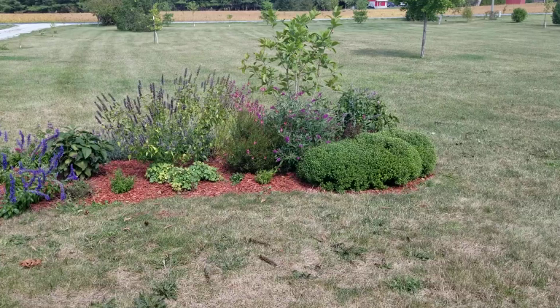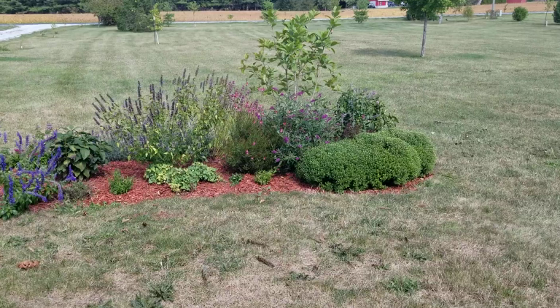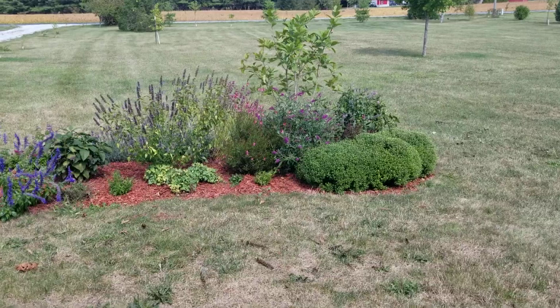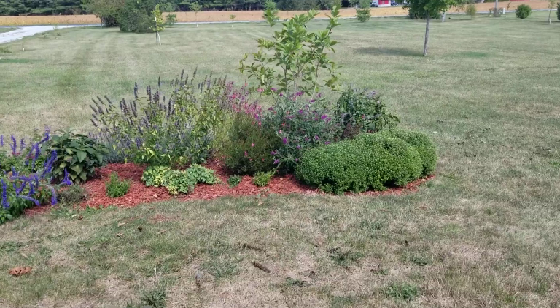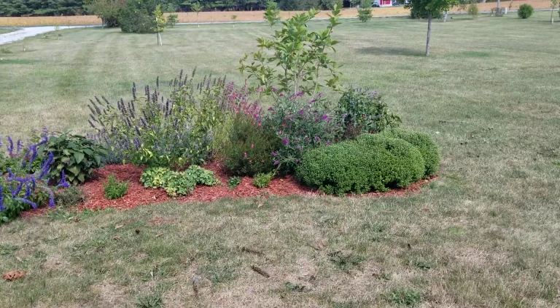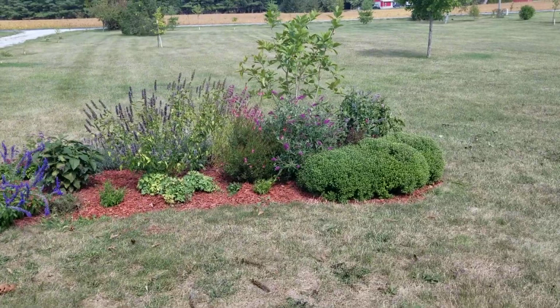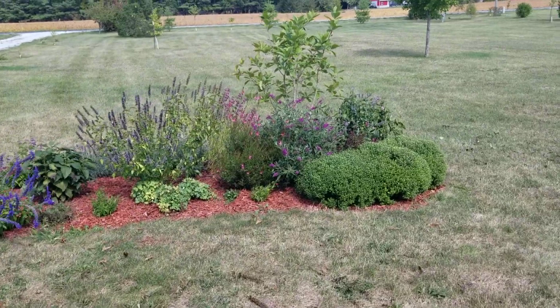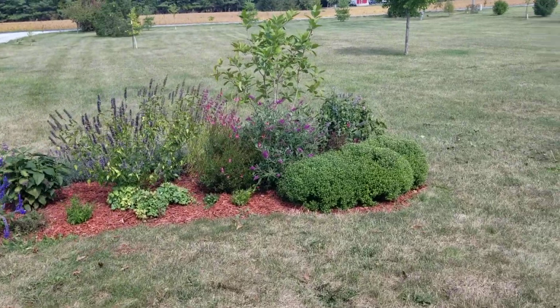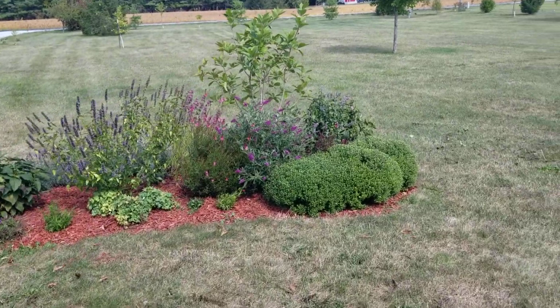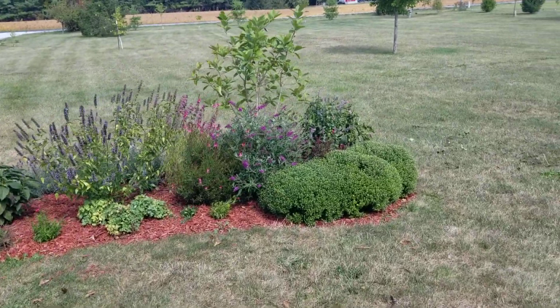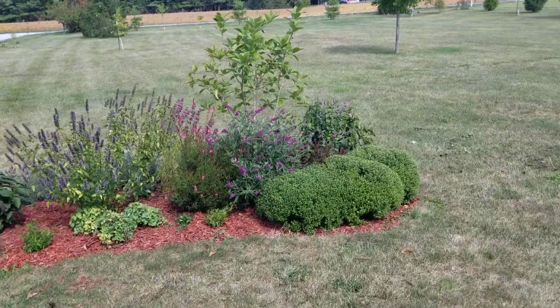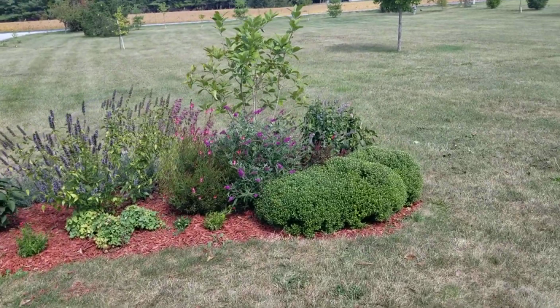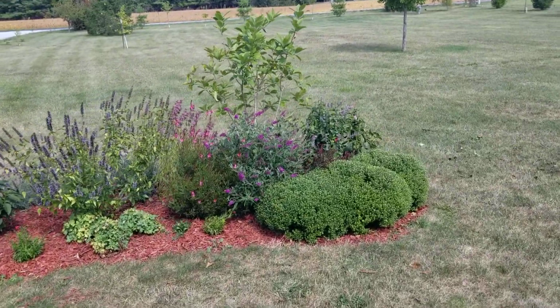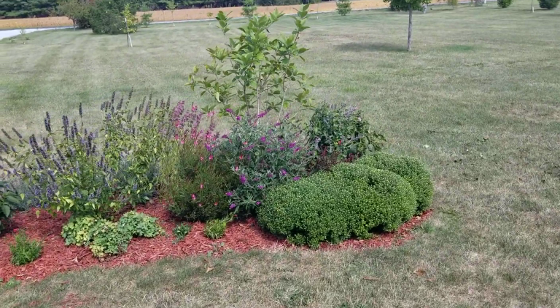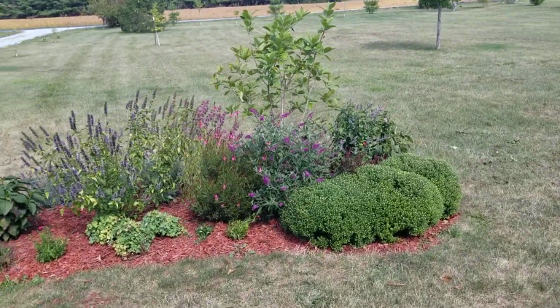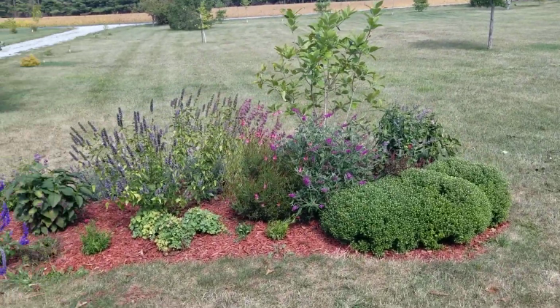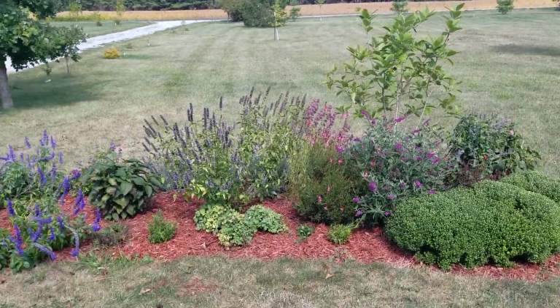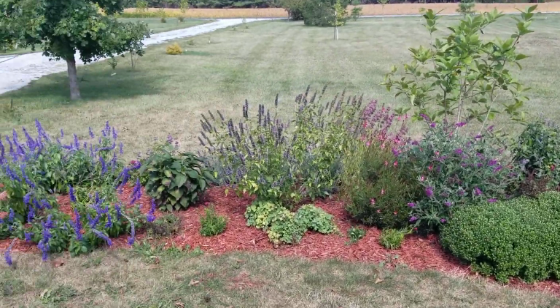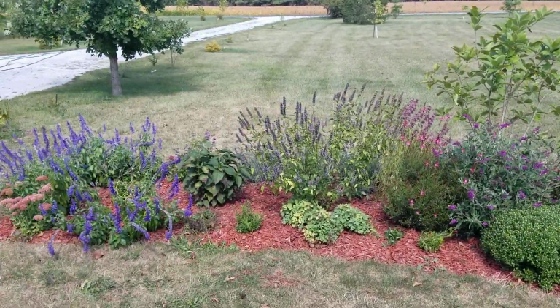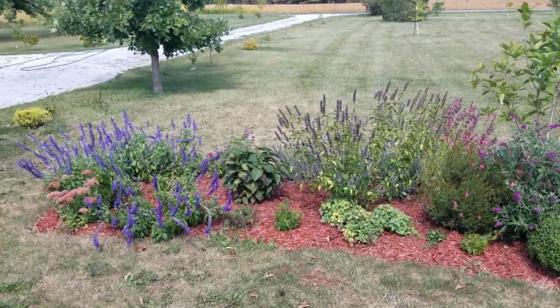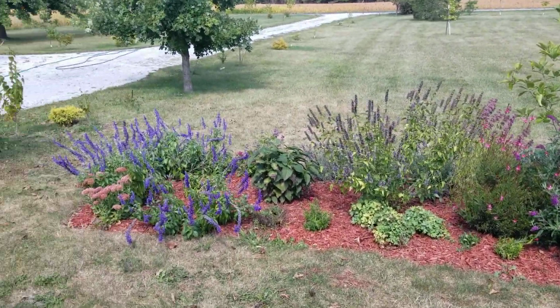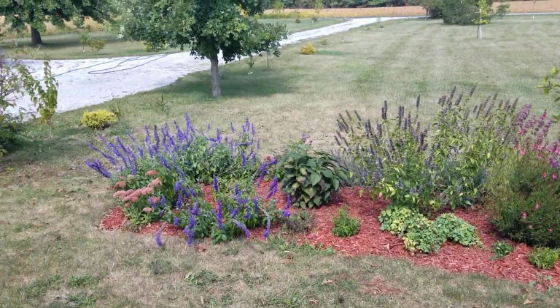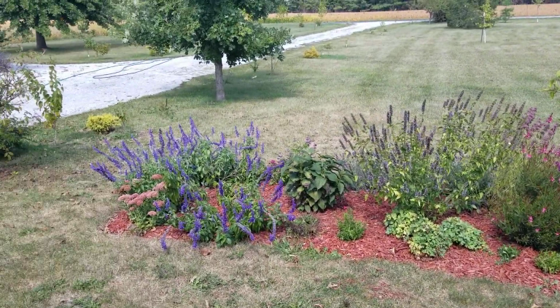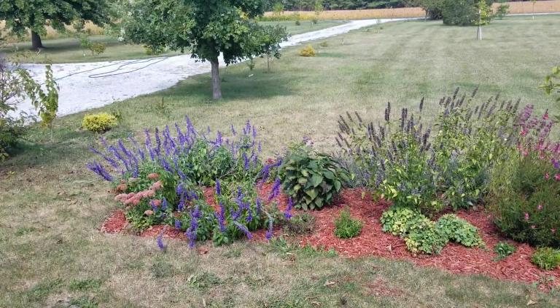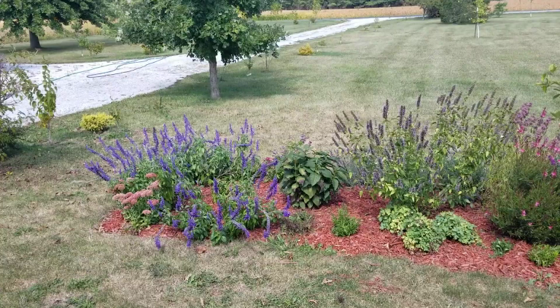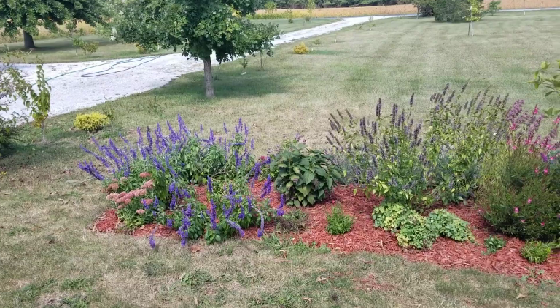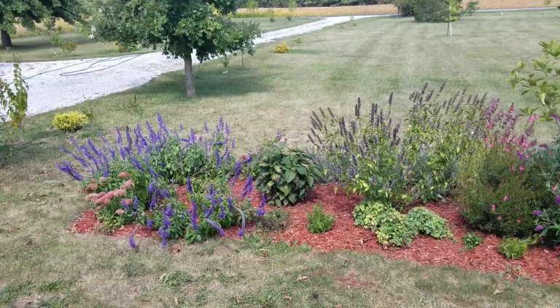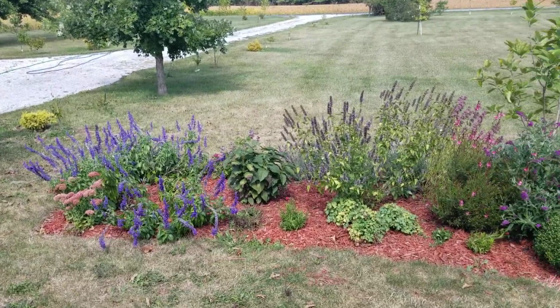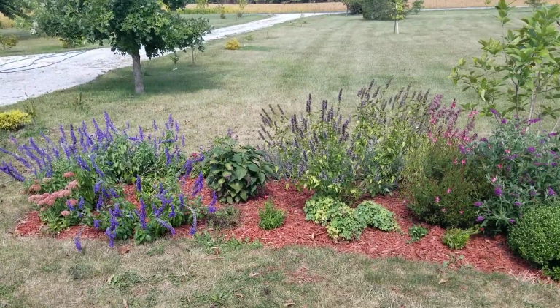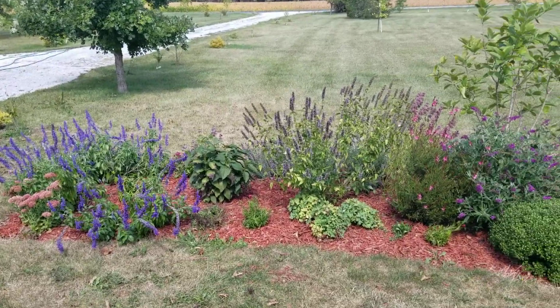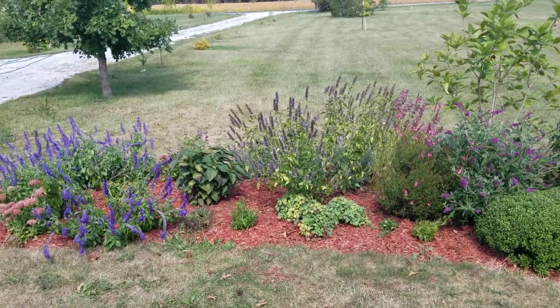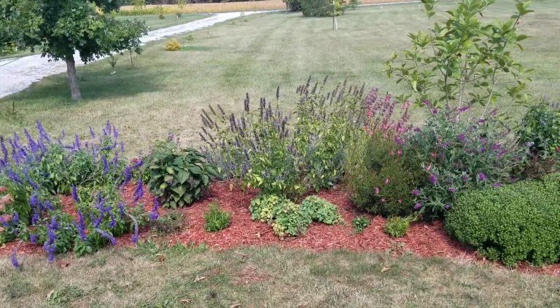Hi, this is Jeannie. I wanted to show you real quick the butterfly and pollinator garden that I made last fall.